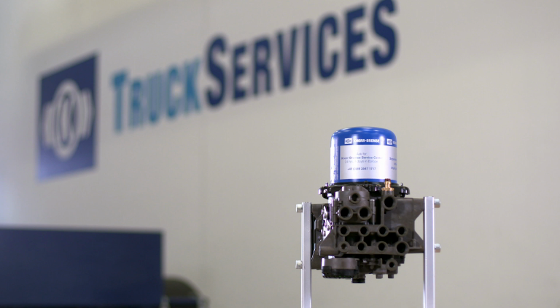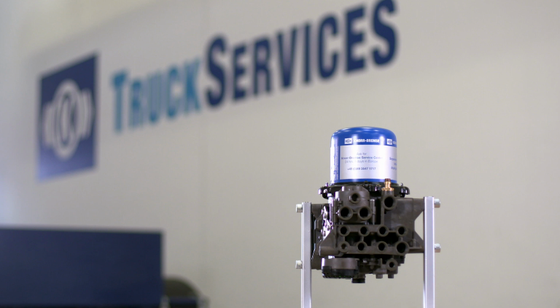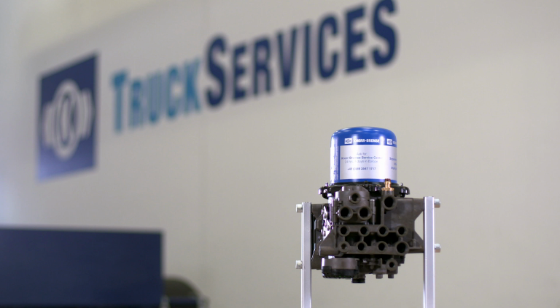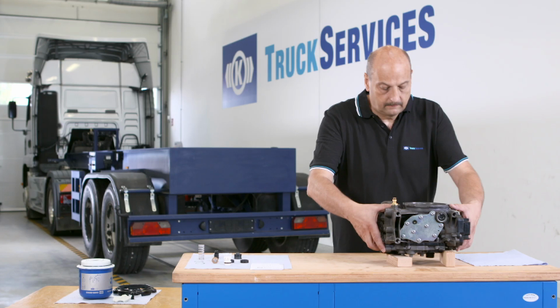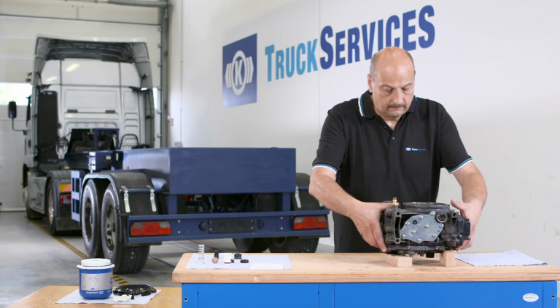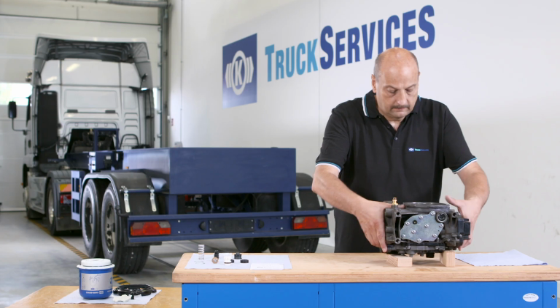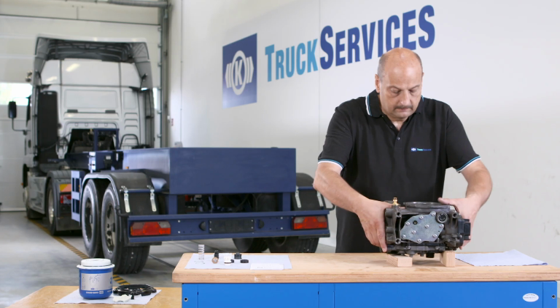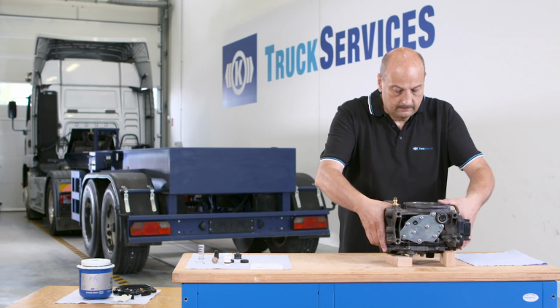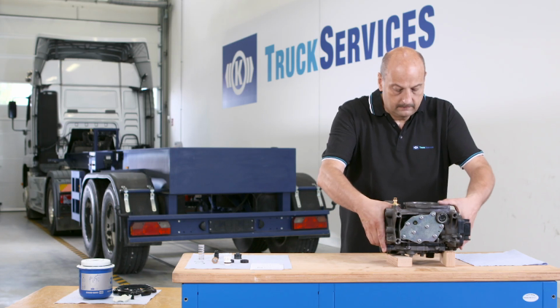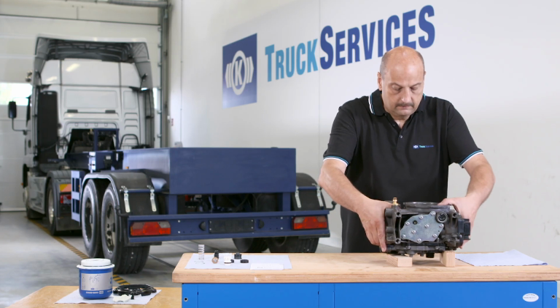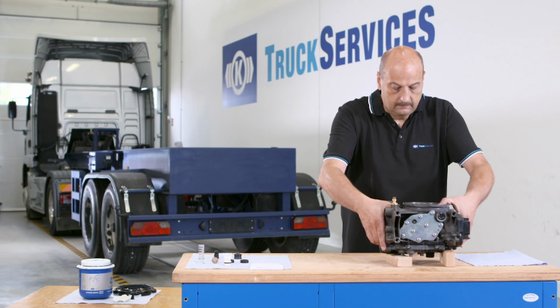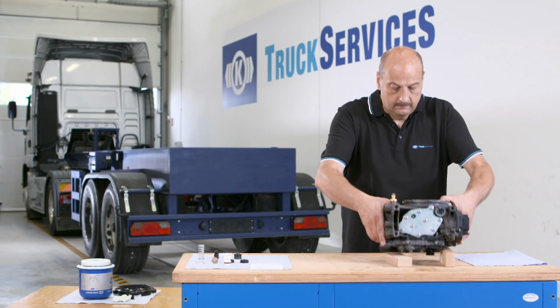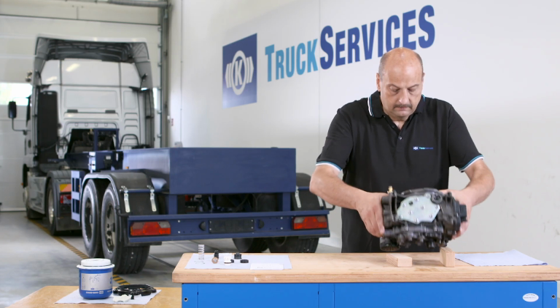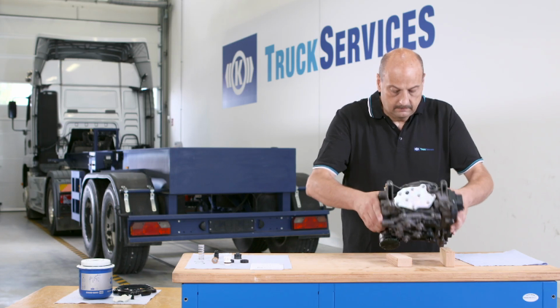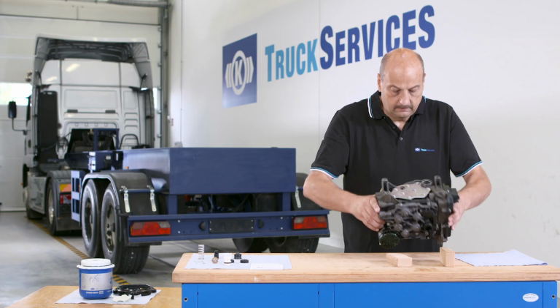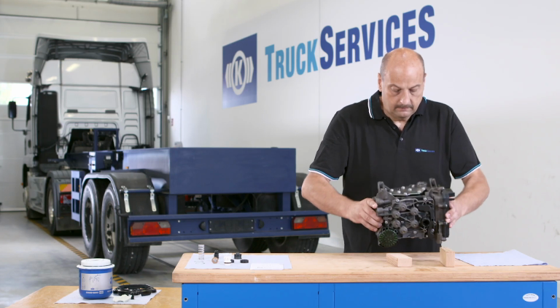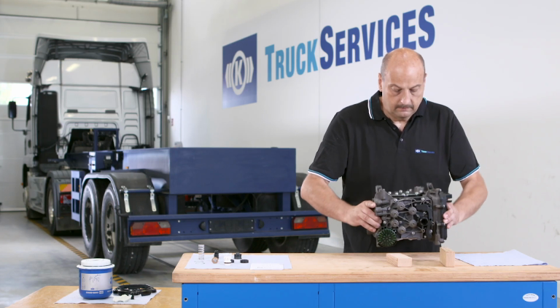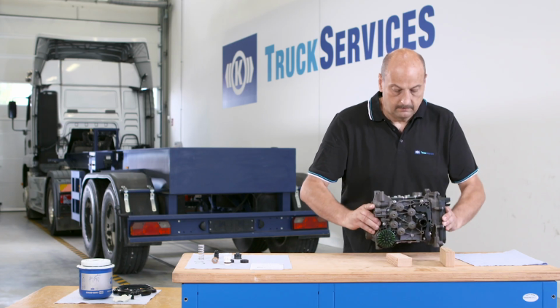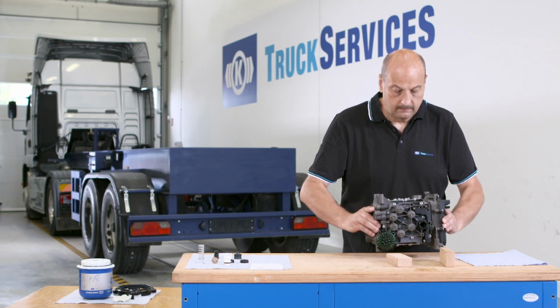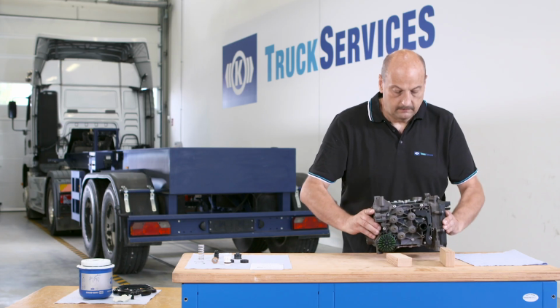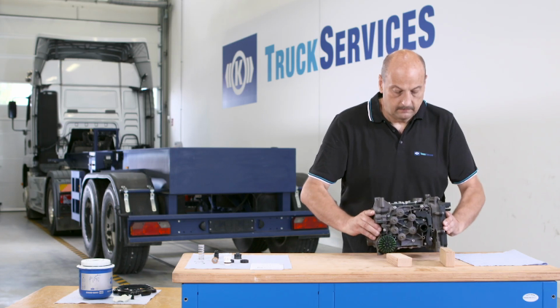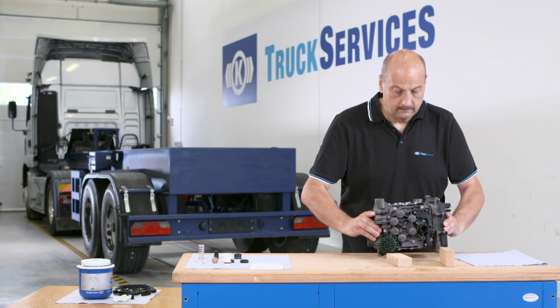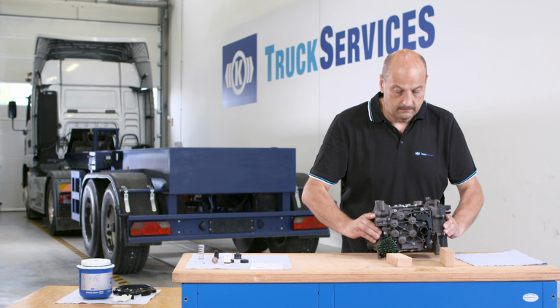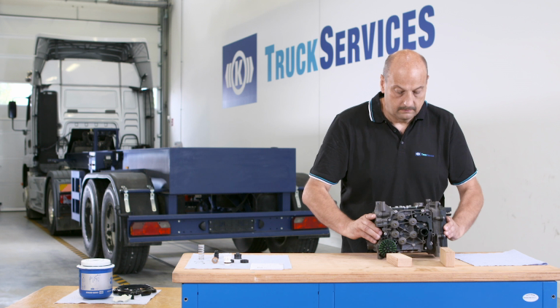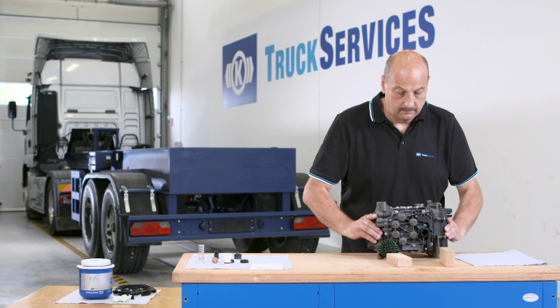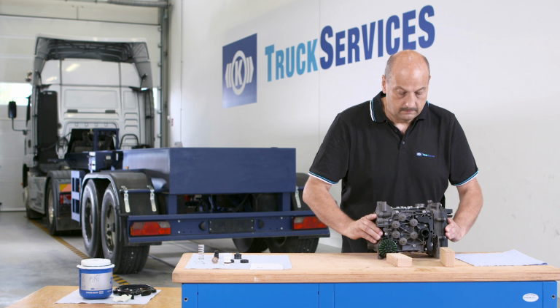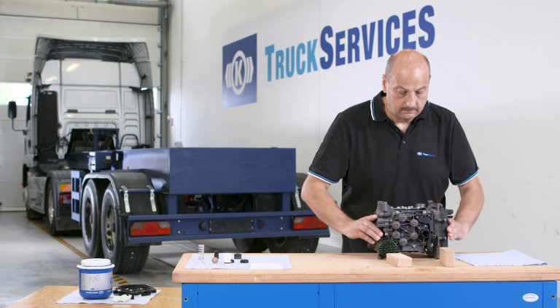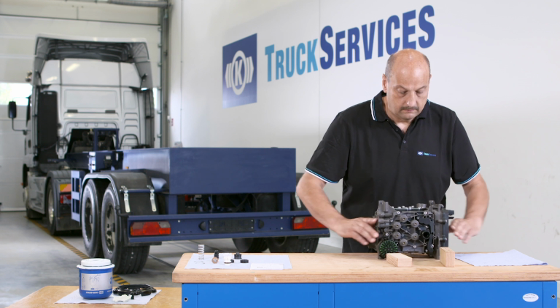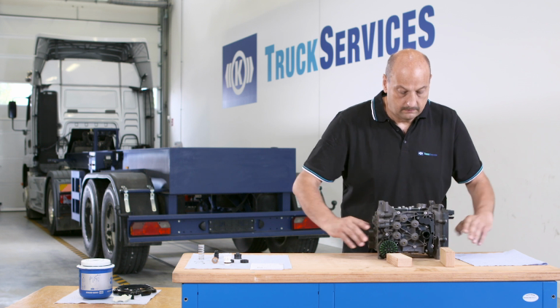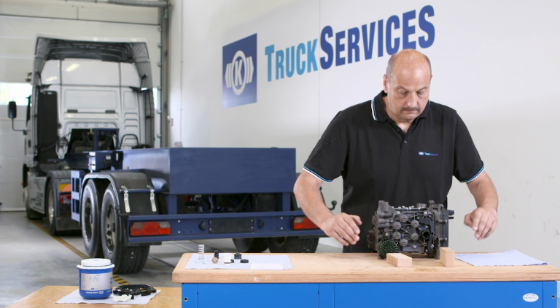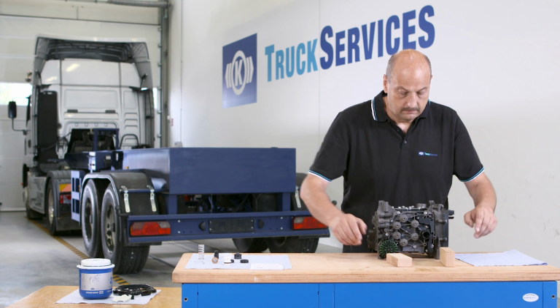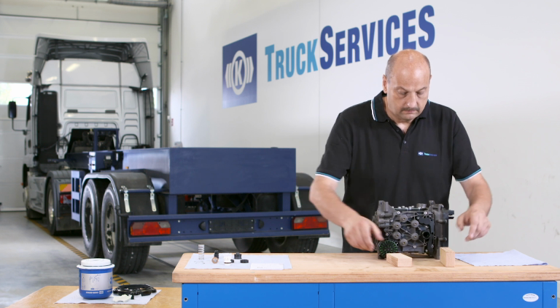The required removal and reattachment of the desiccant cartridge is shown in a separate video.